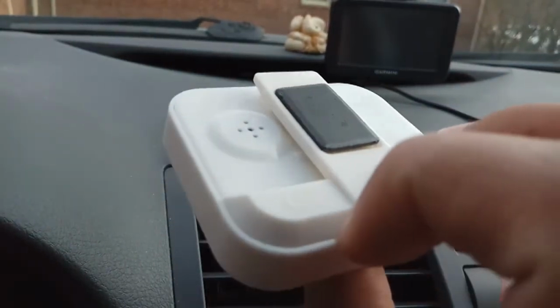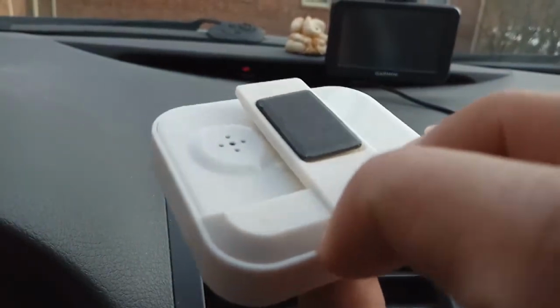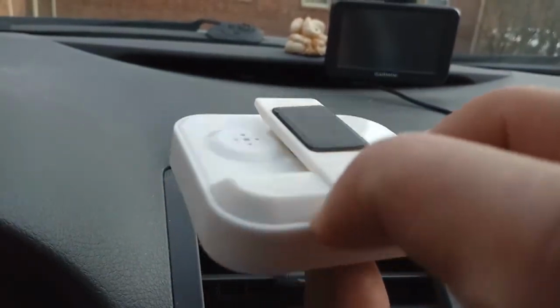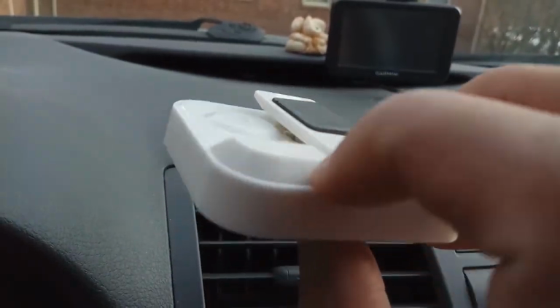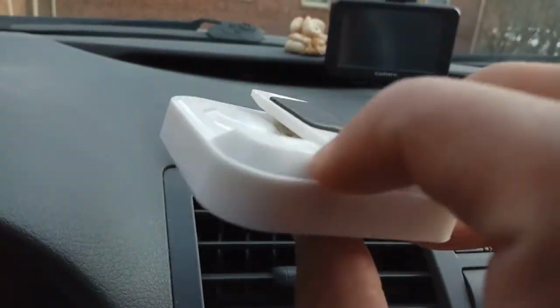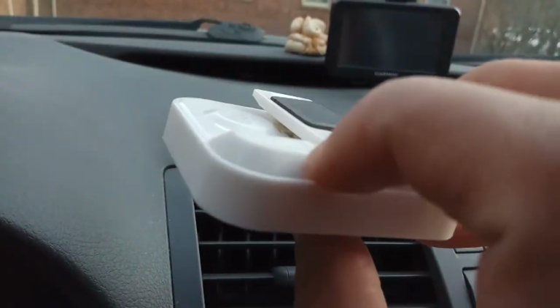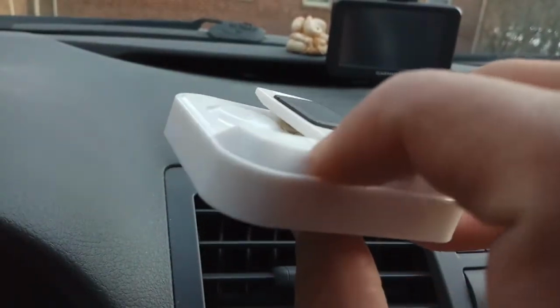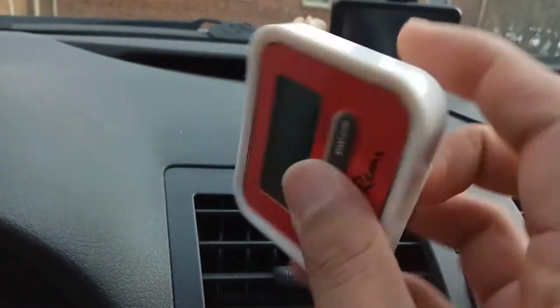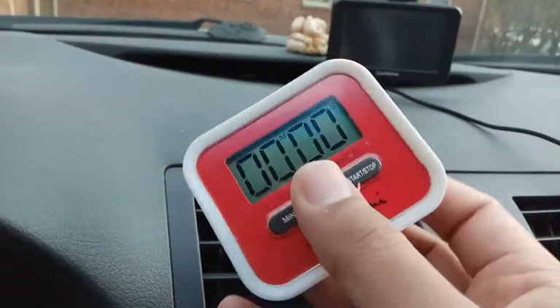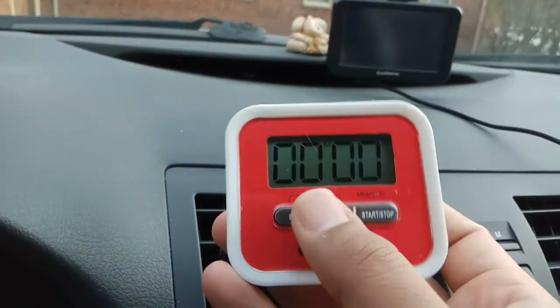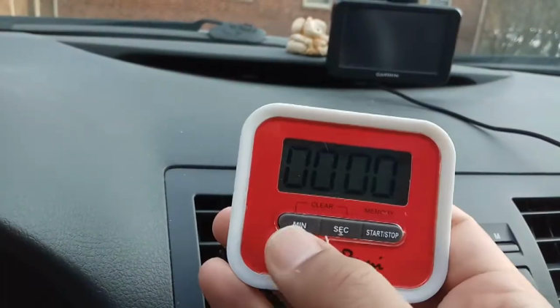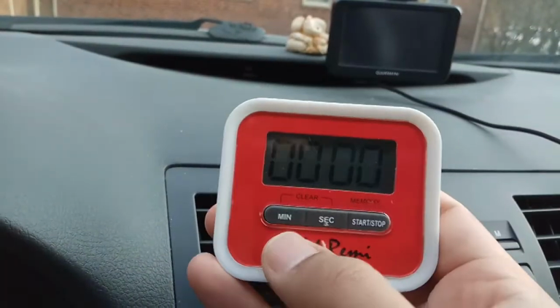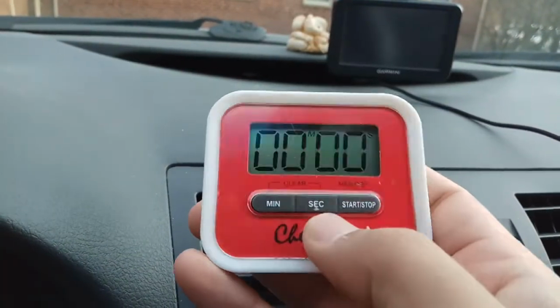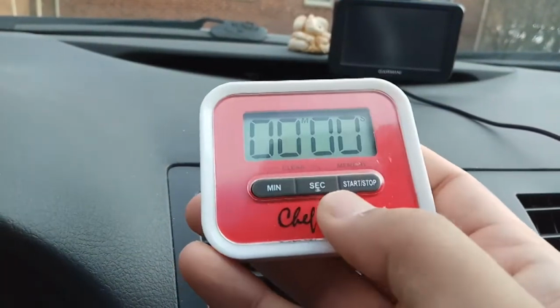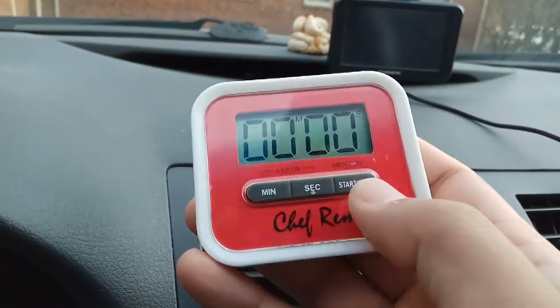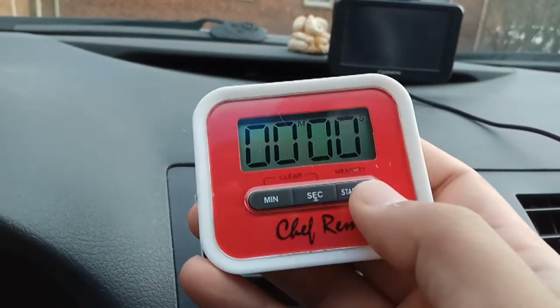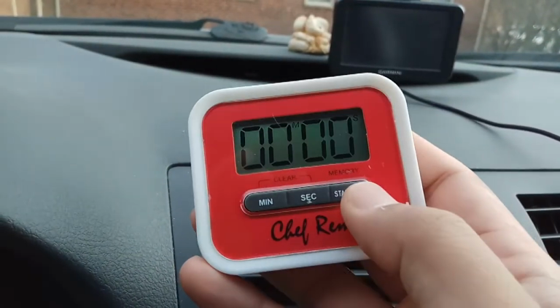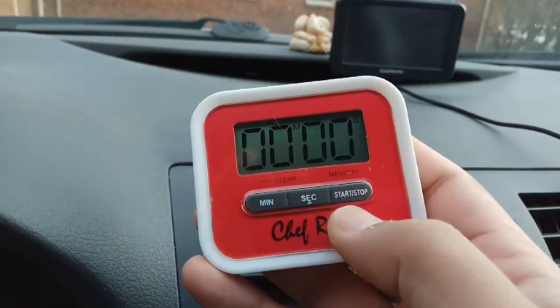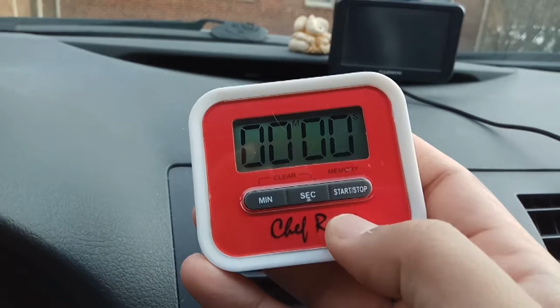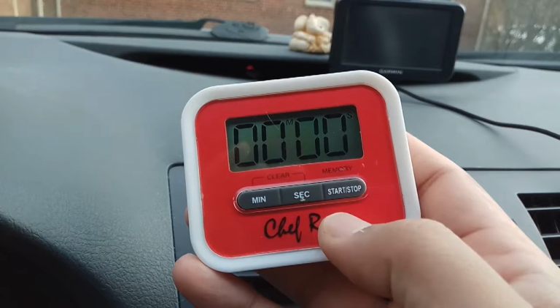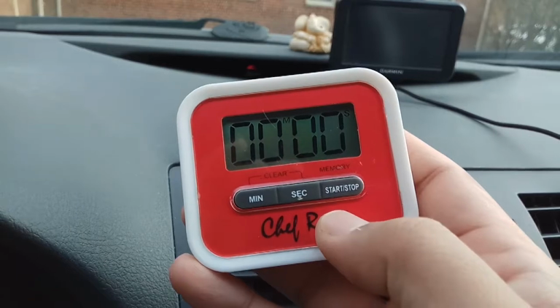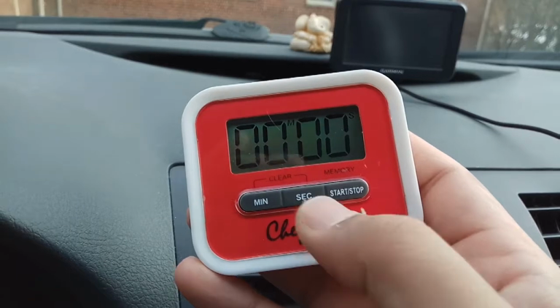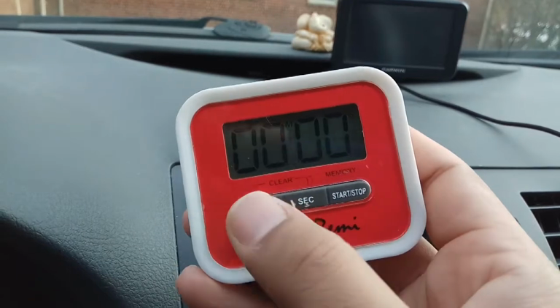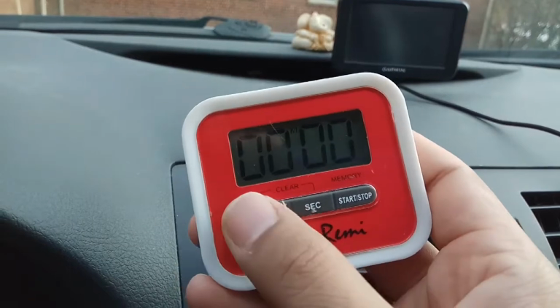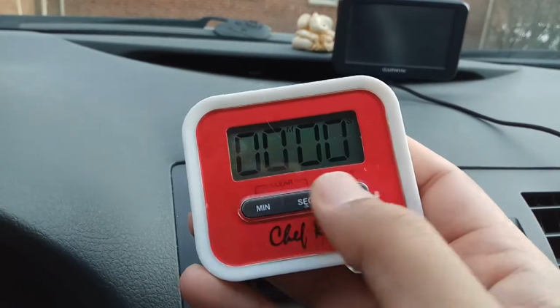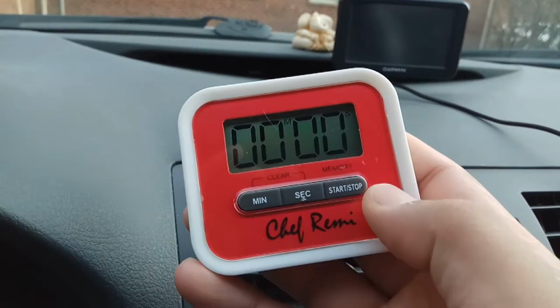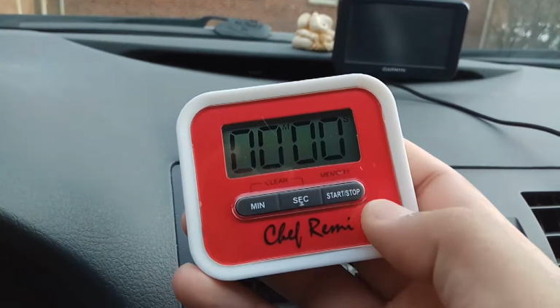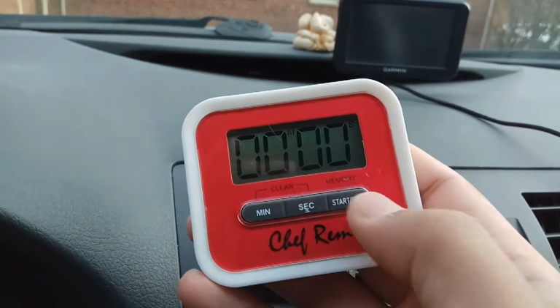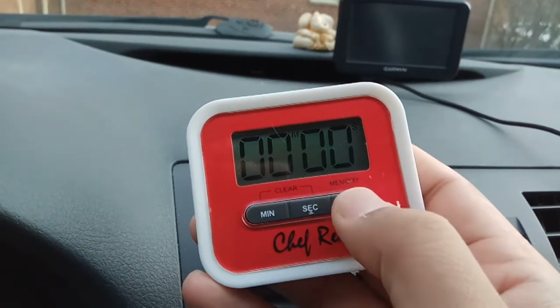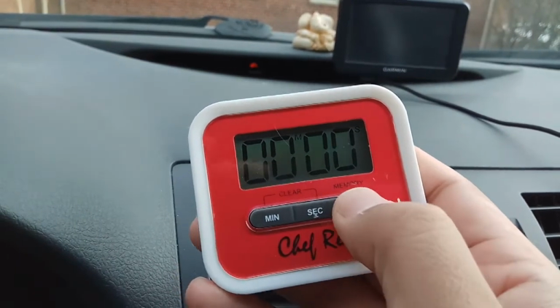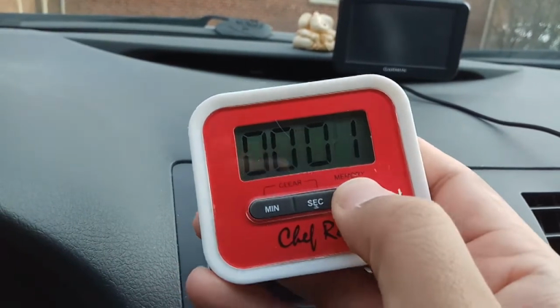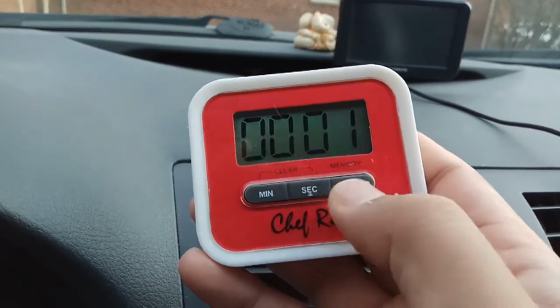You can even use this timer during sports games and activities. It works on a single battery, which is very convenient. You can use both a count-up and count-down counter.